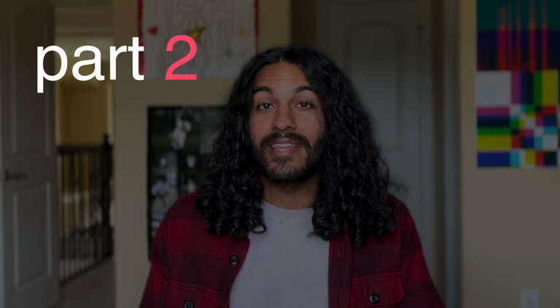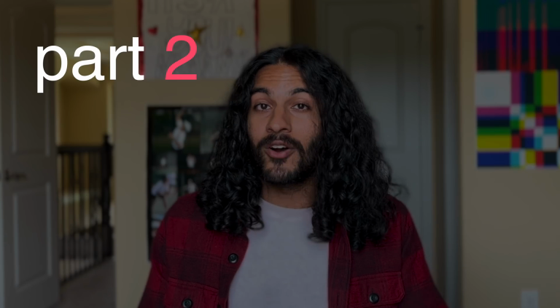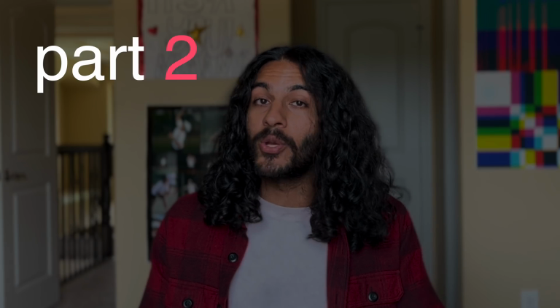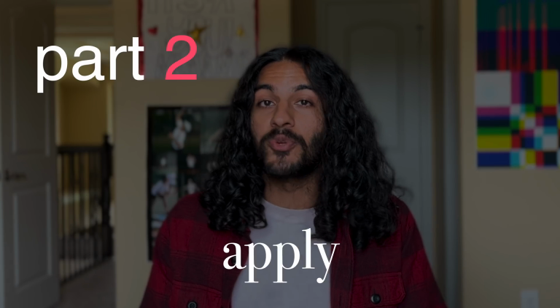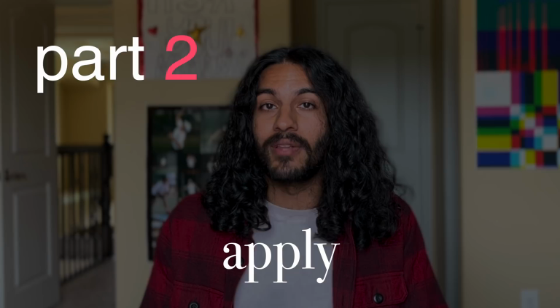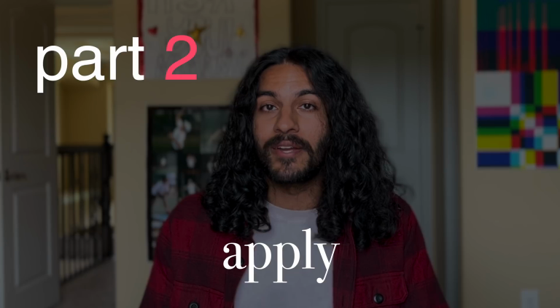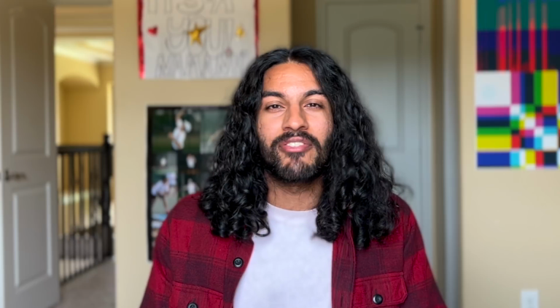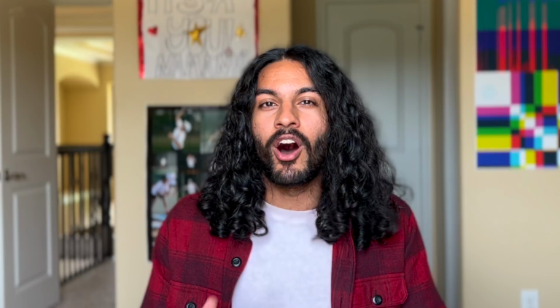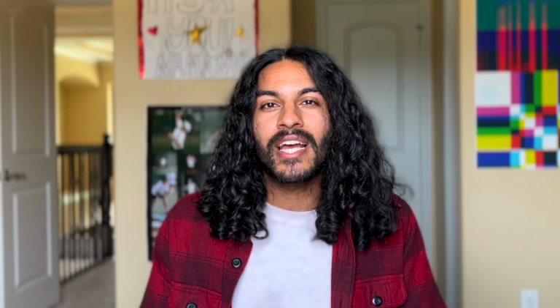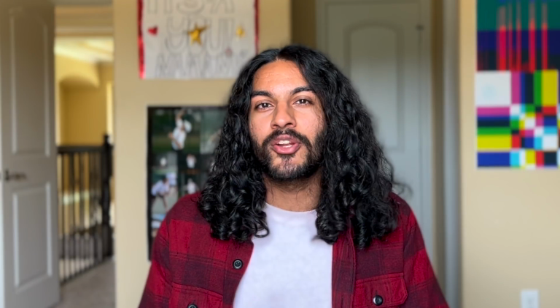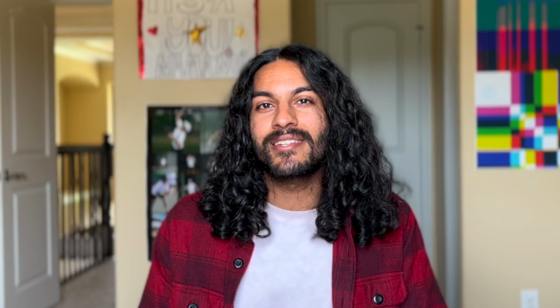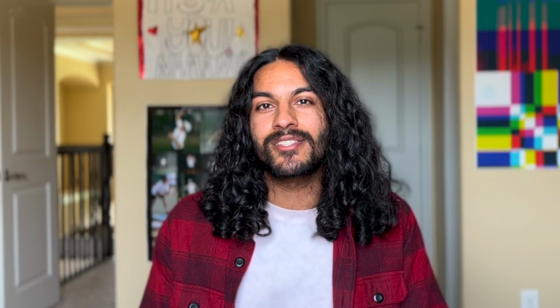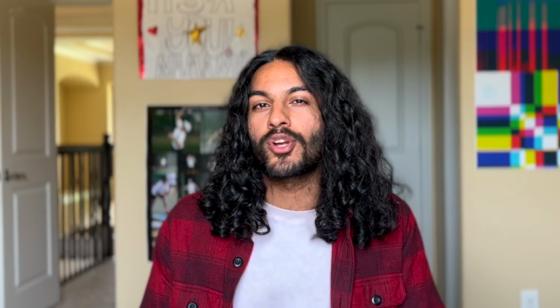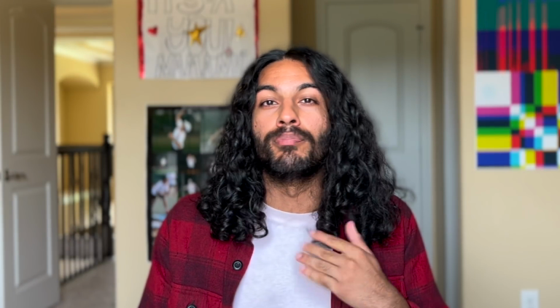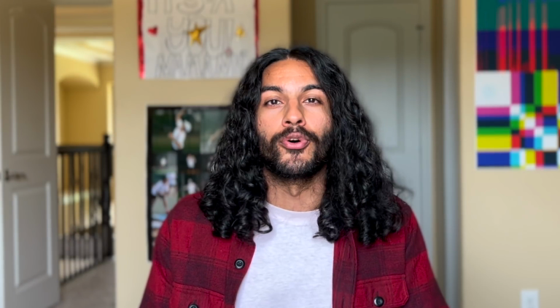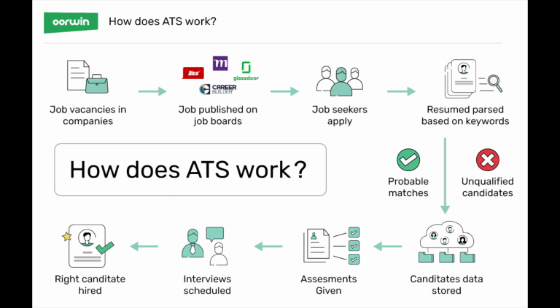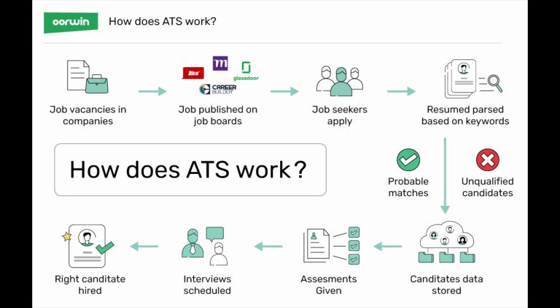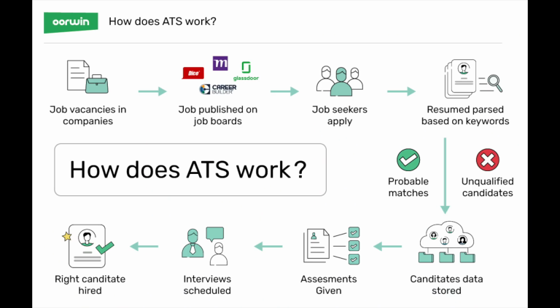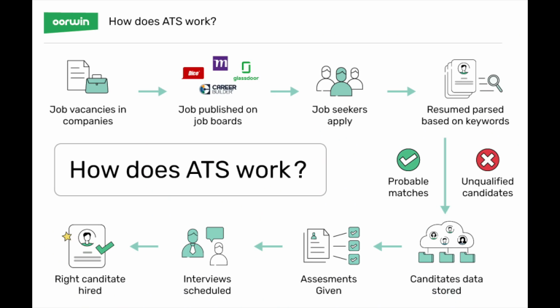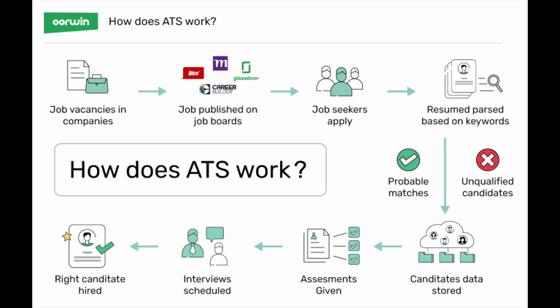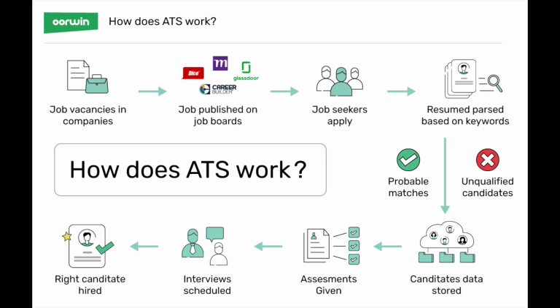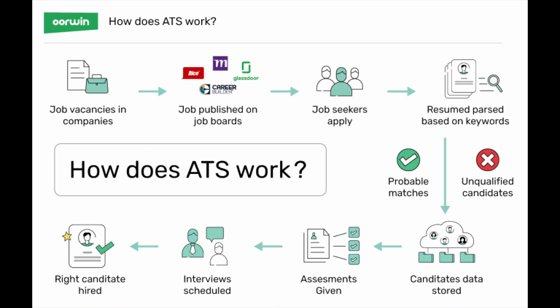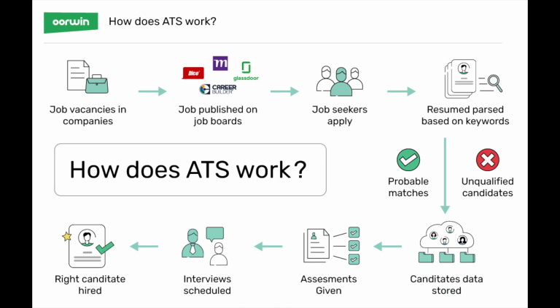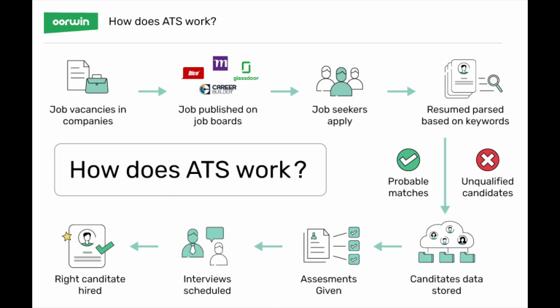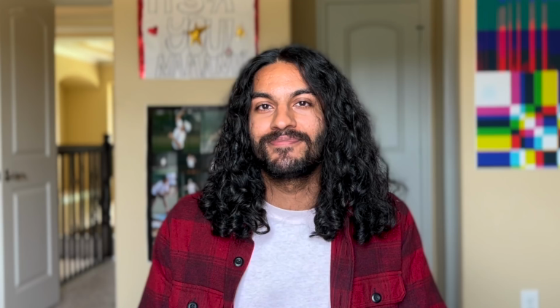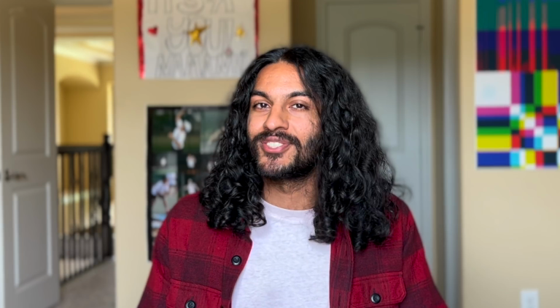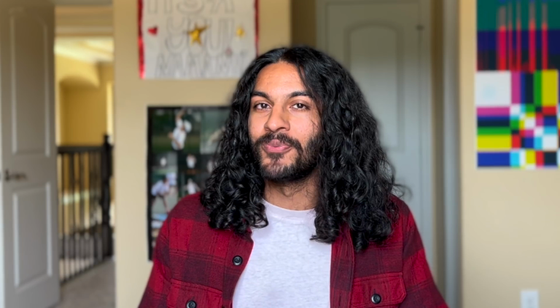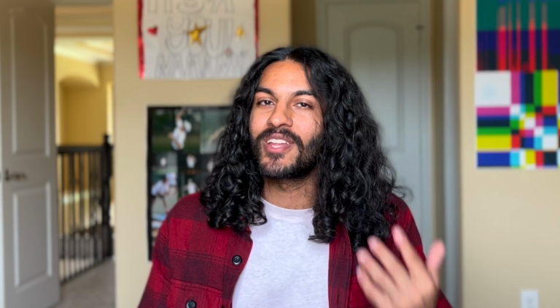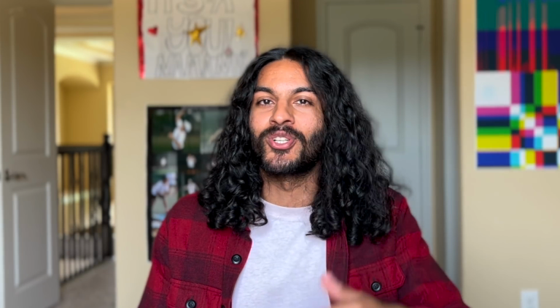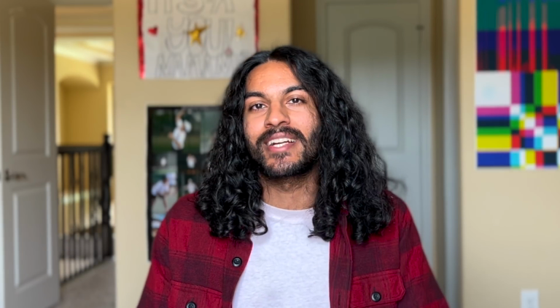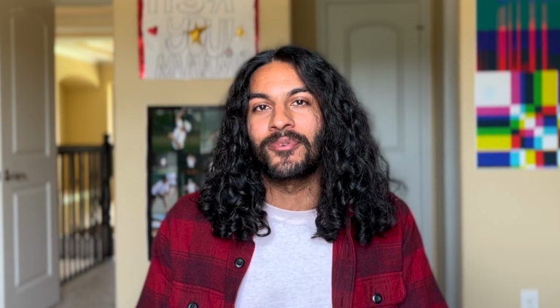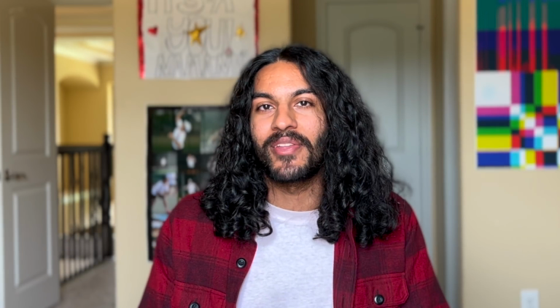Now you have a list of companies you'd be excited to work for — a good mix of big companies everyone's heard of along with smaller companies that create products you love. Now you have to apply, and the online automated systems are brutal. They're only looking for certain buzzwords, so I'll show you how to get around them.